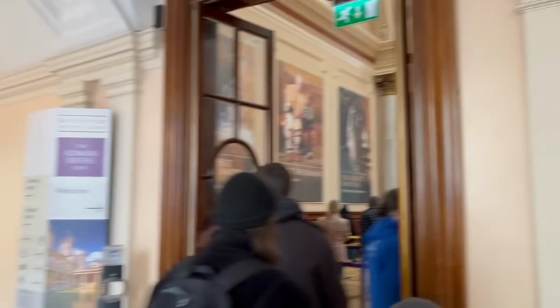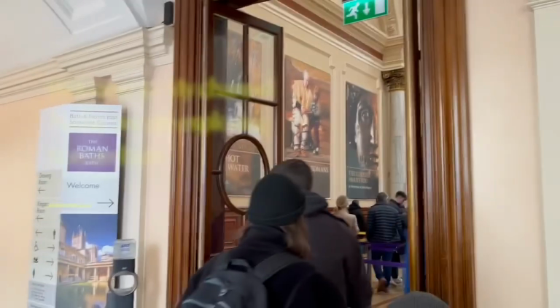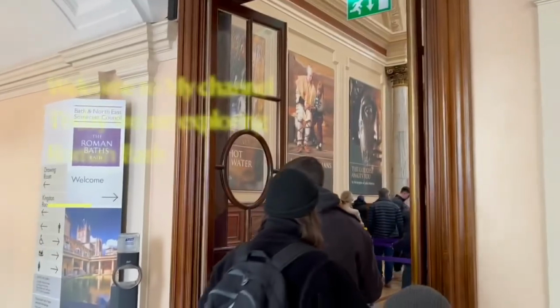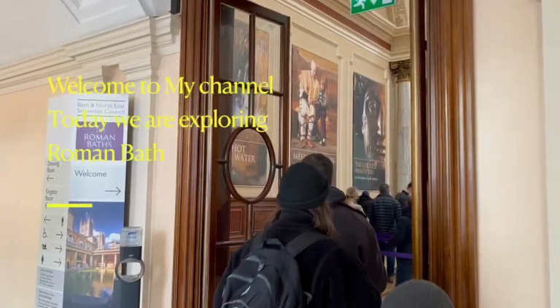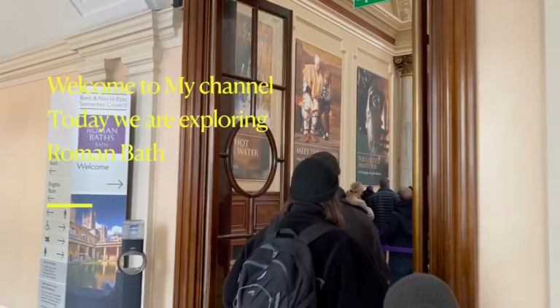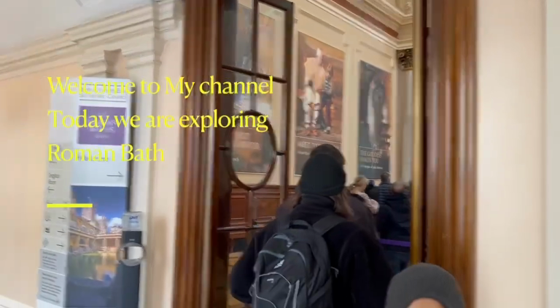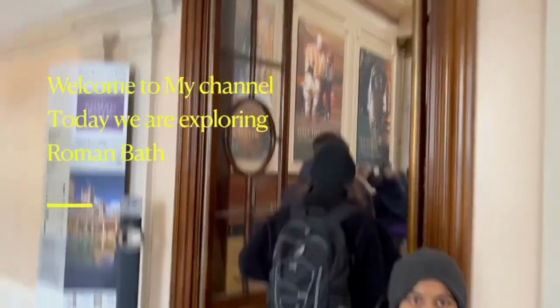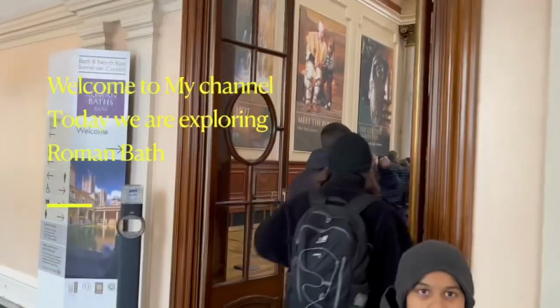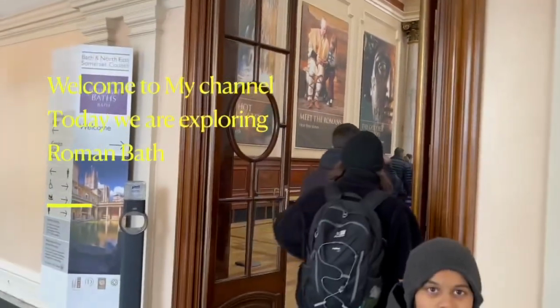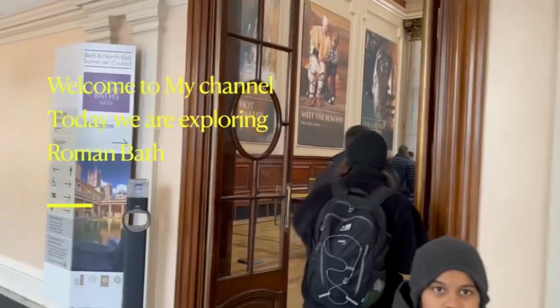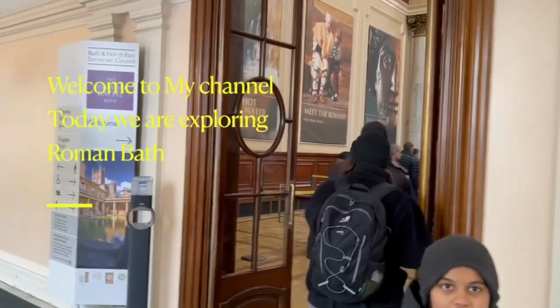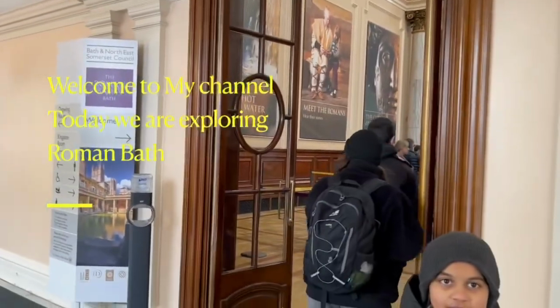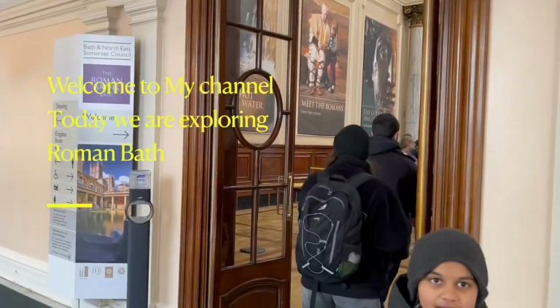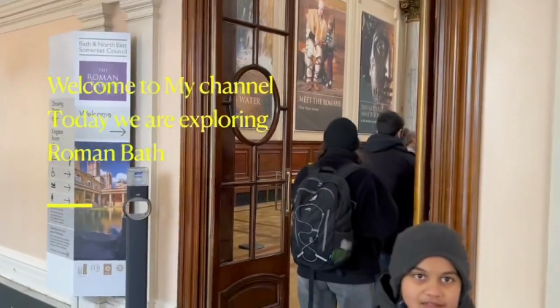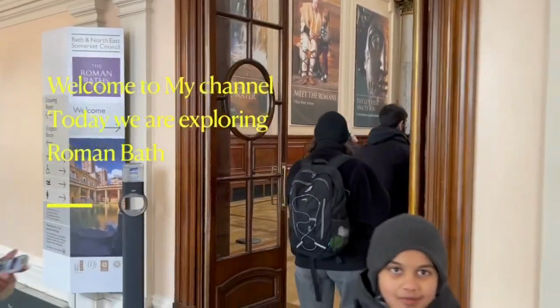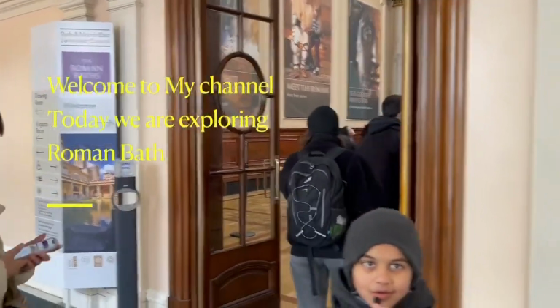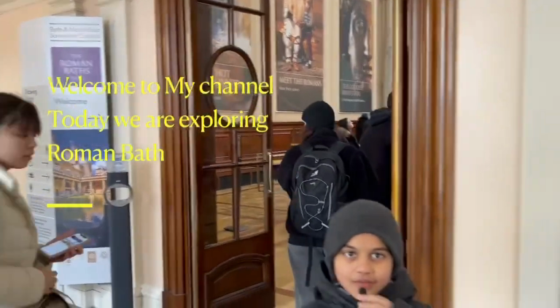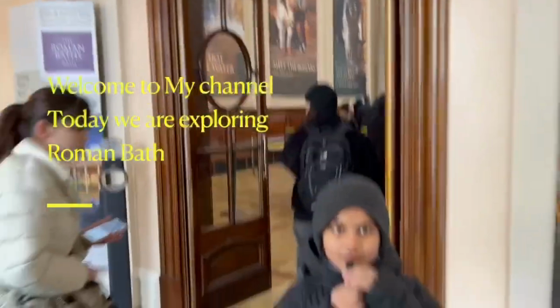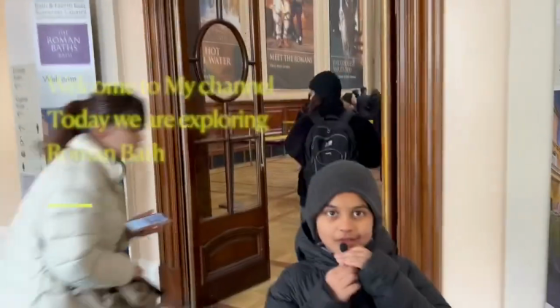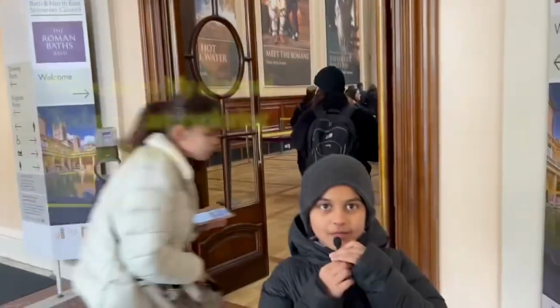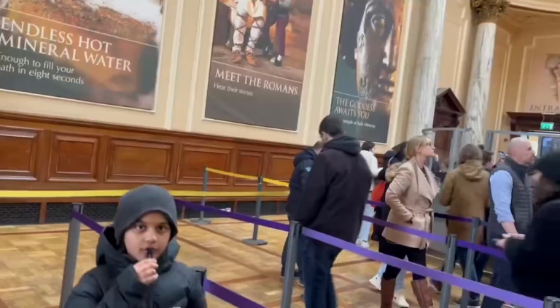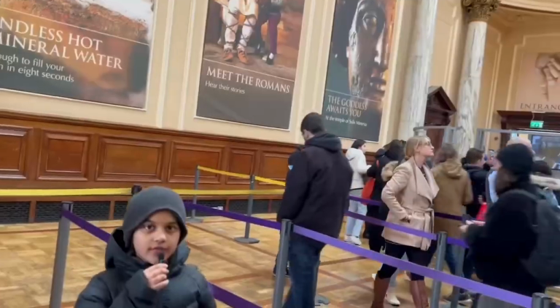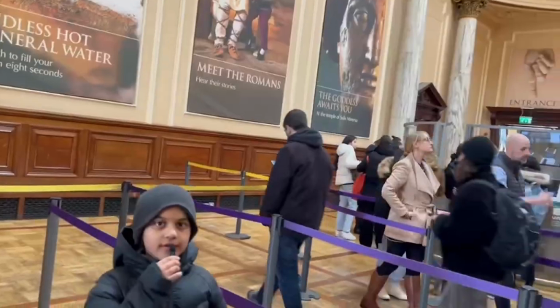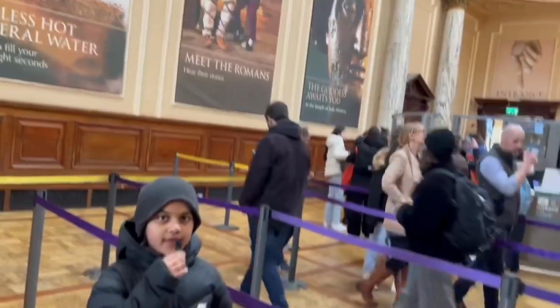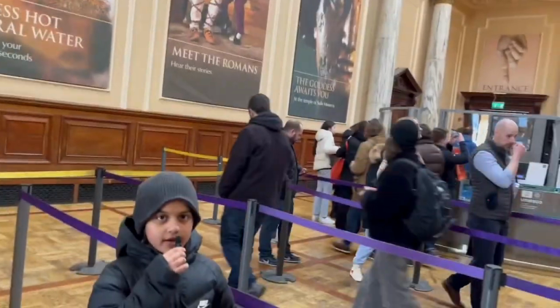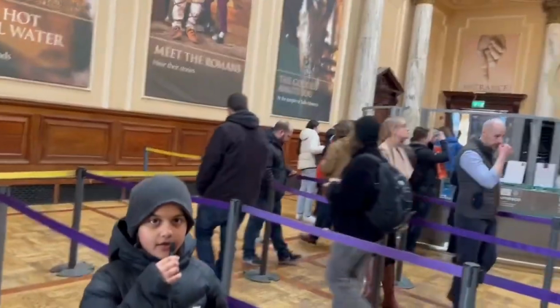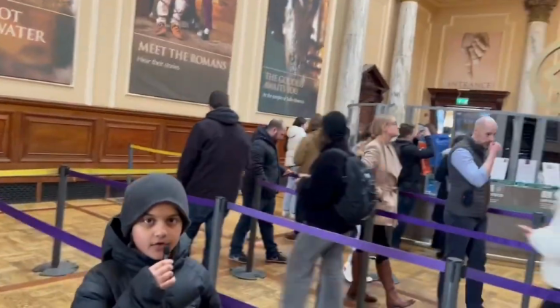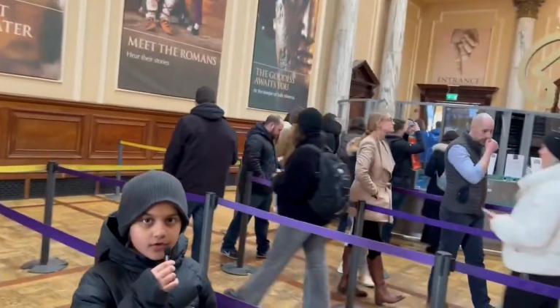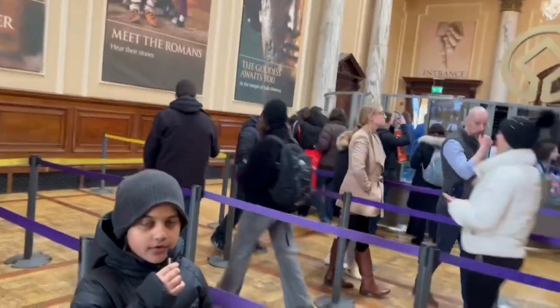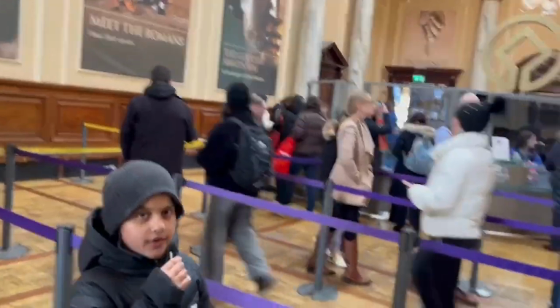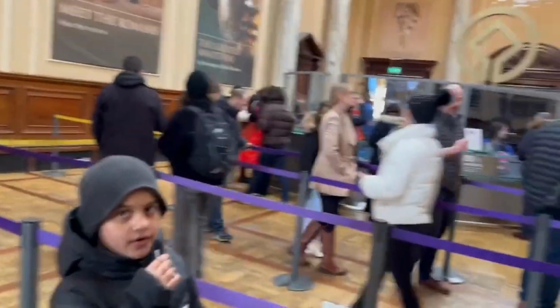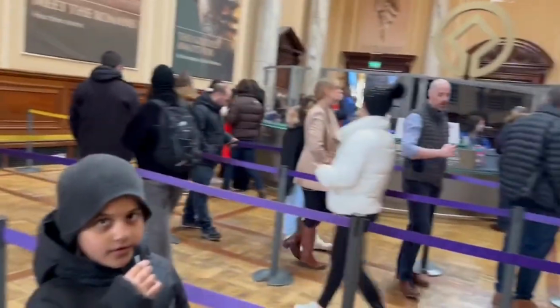Hello everyone, welcome back to my channel, this is Cypher. Today I'm going to be showing you guys the Roman Baths.